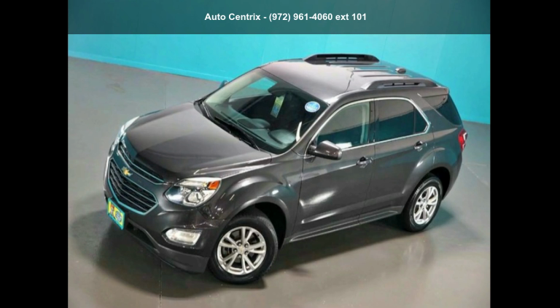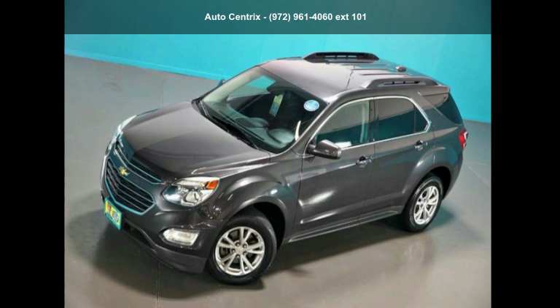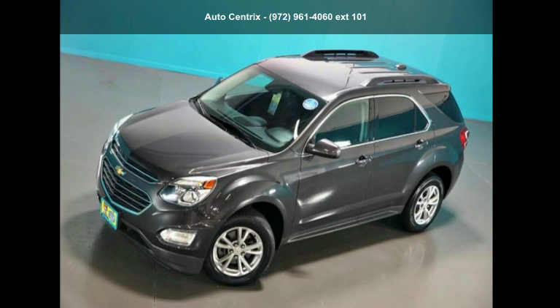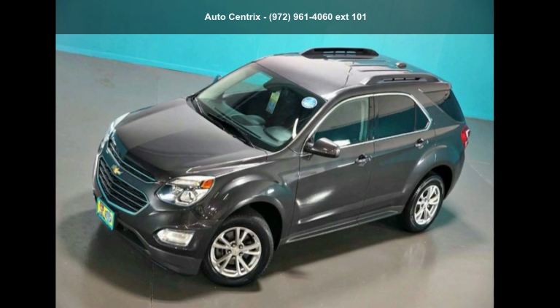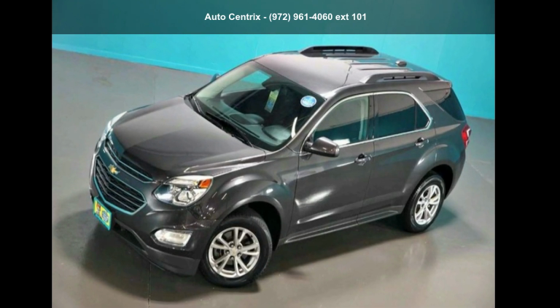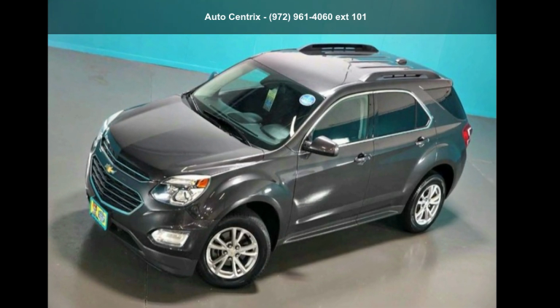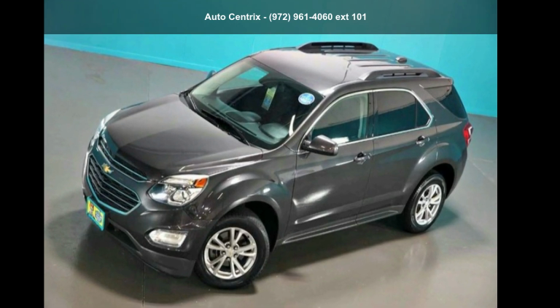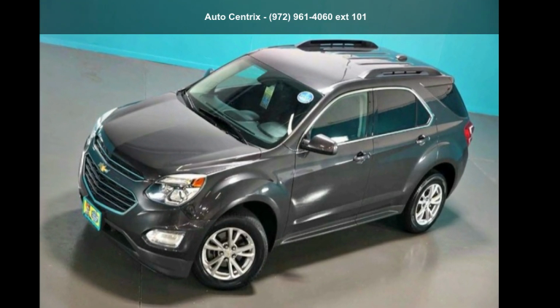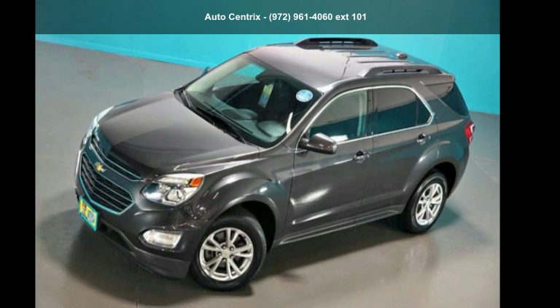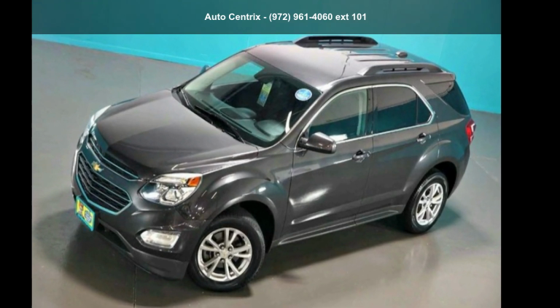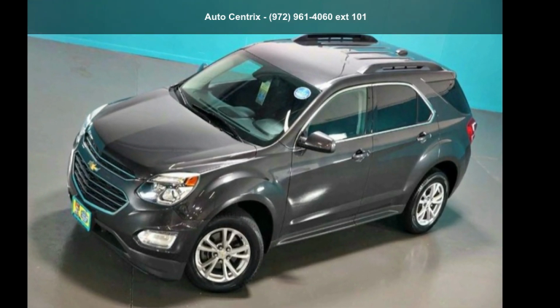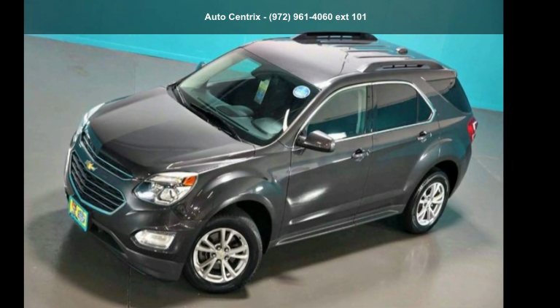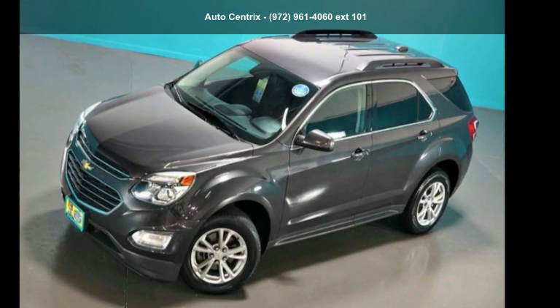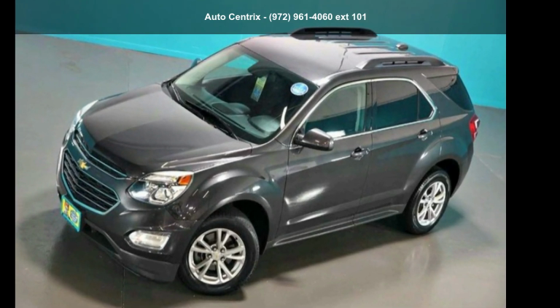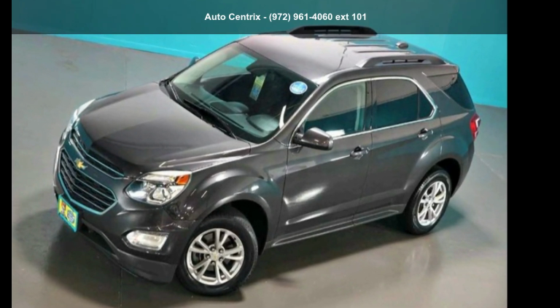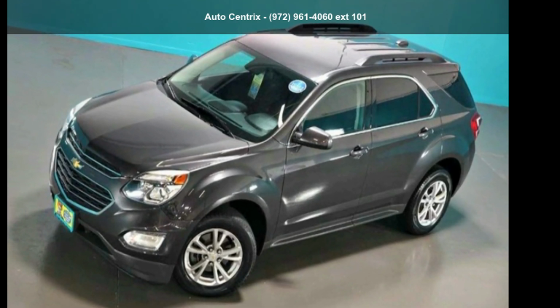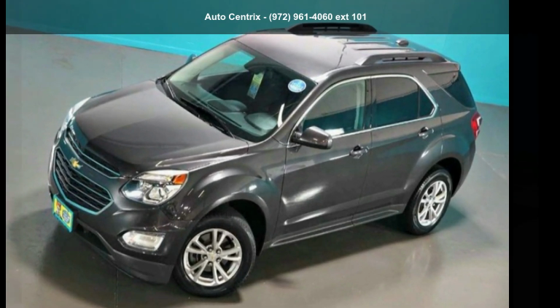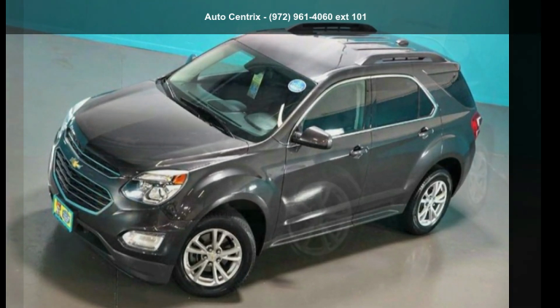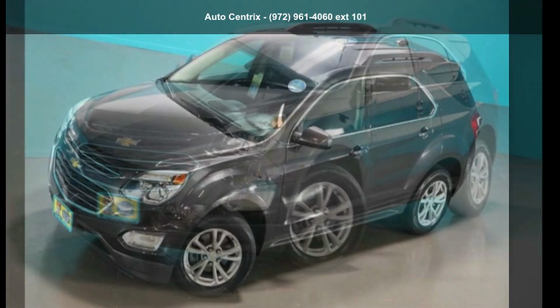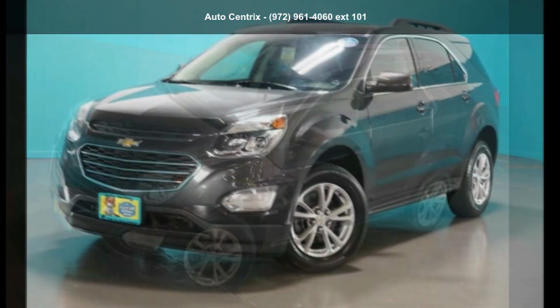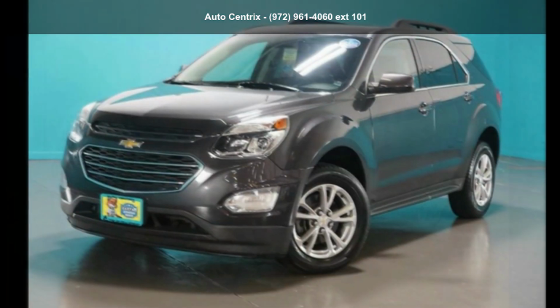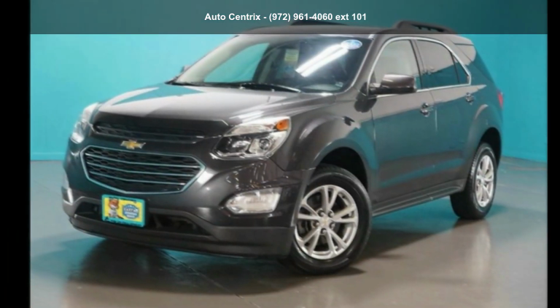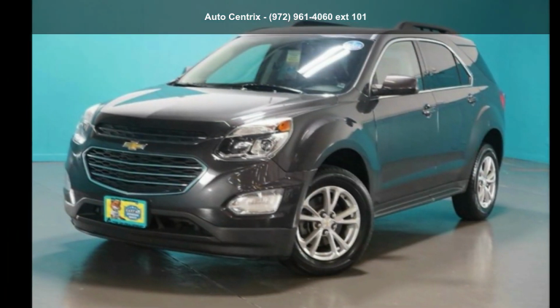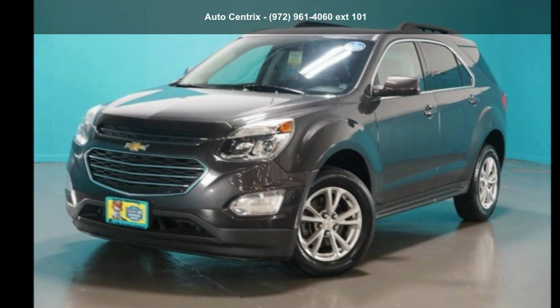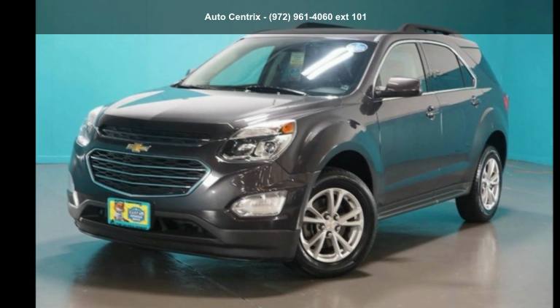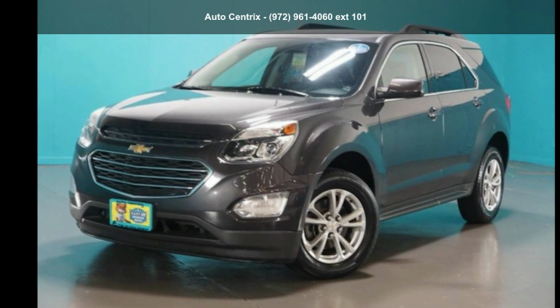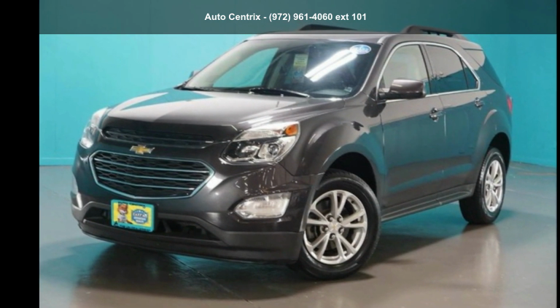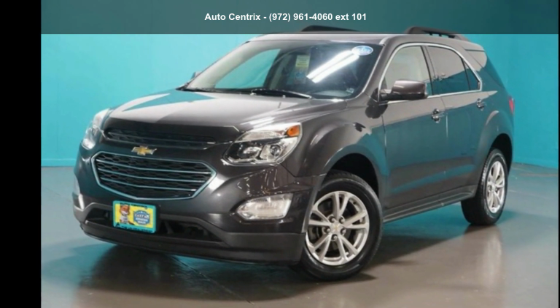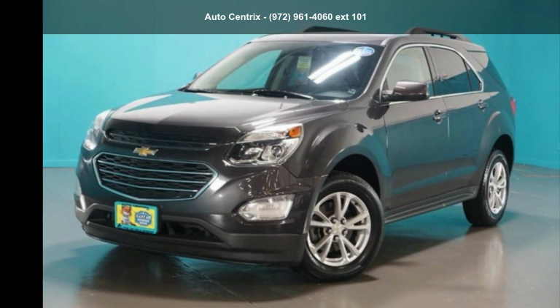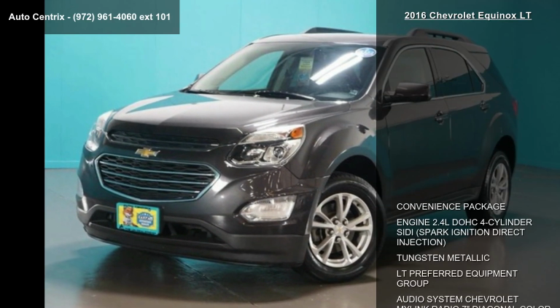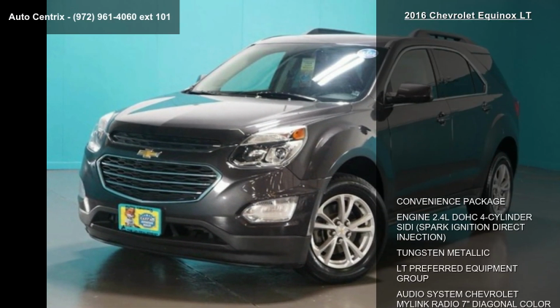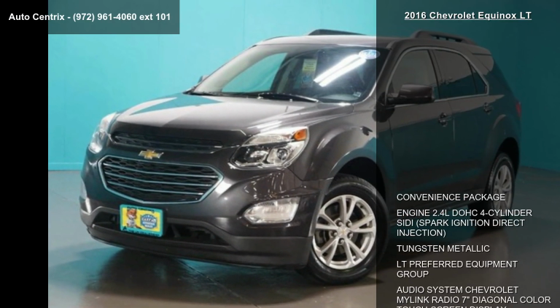Check out this Chevrolet 2016 Equinox LT. If you are looking for an automobile with great features, look no further.